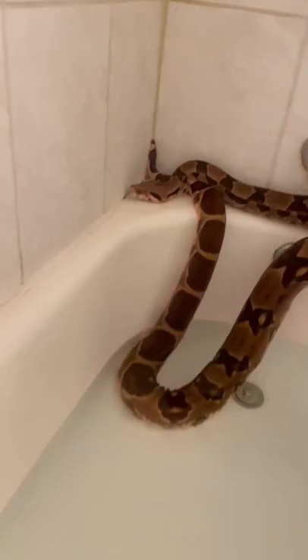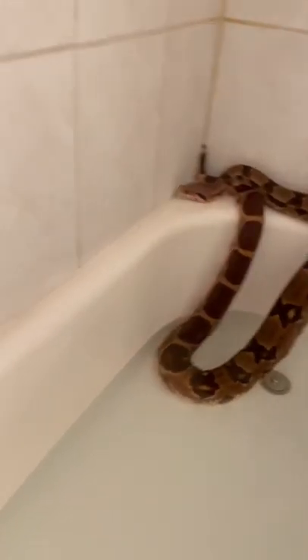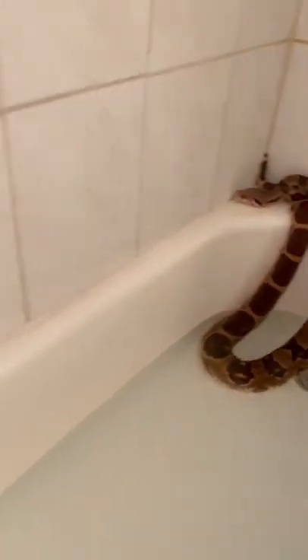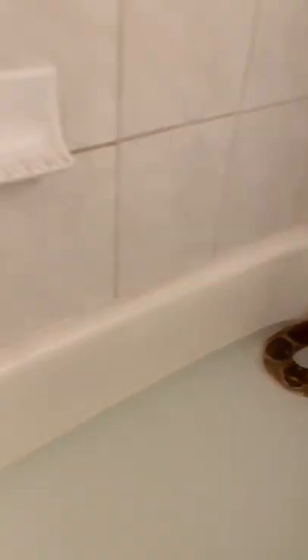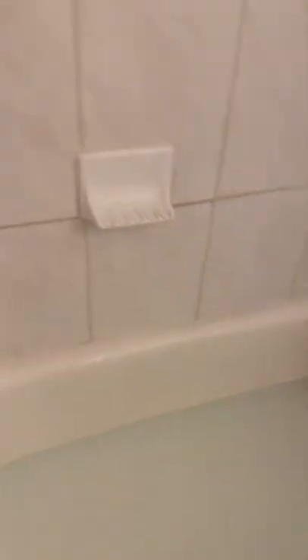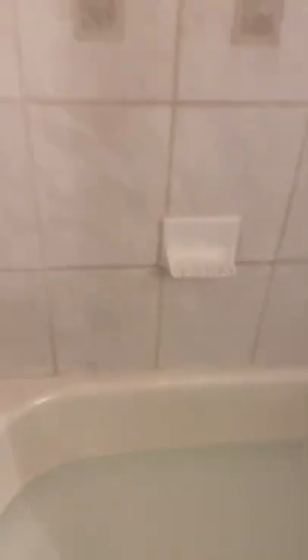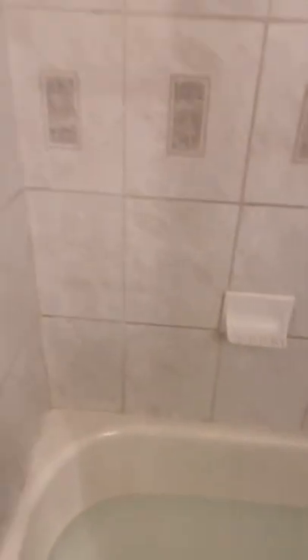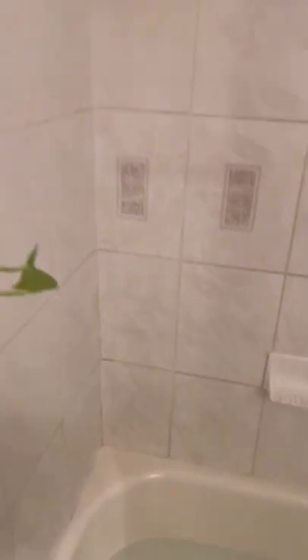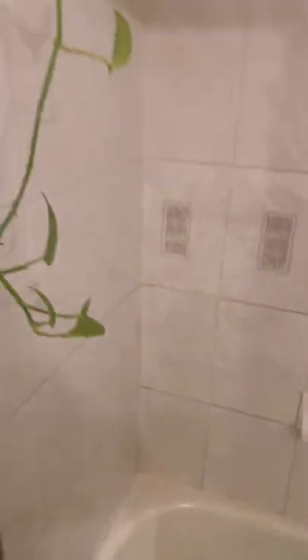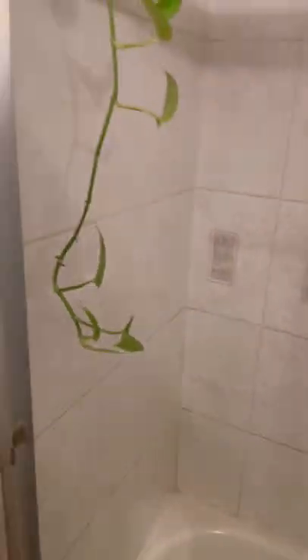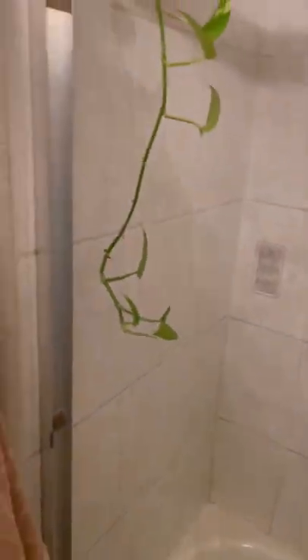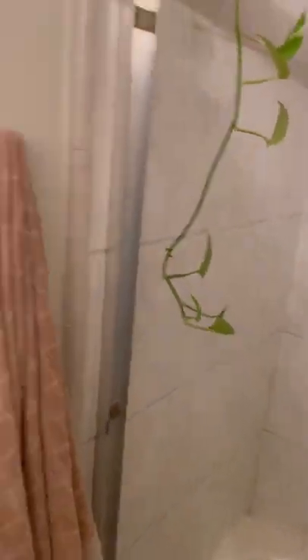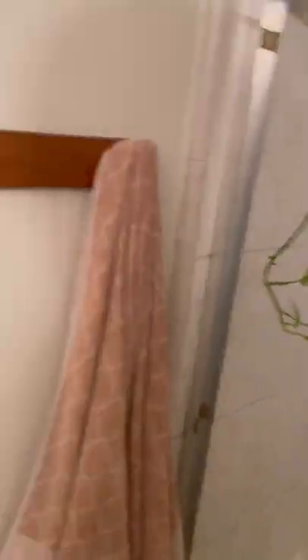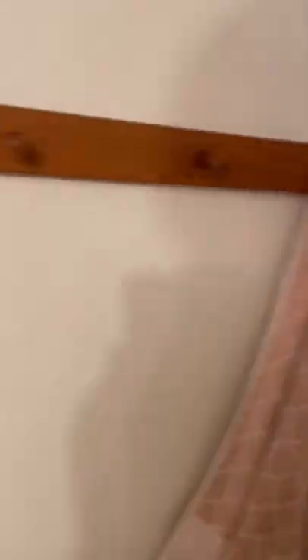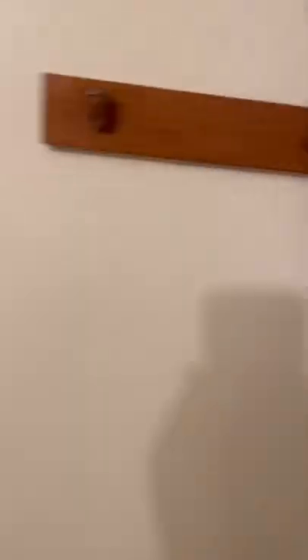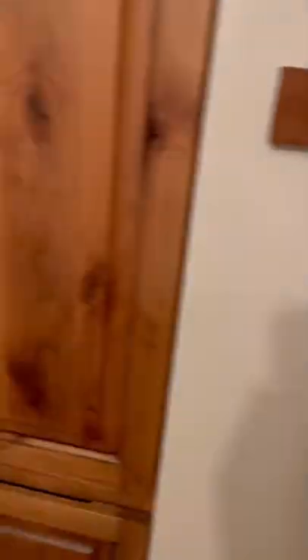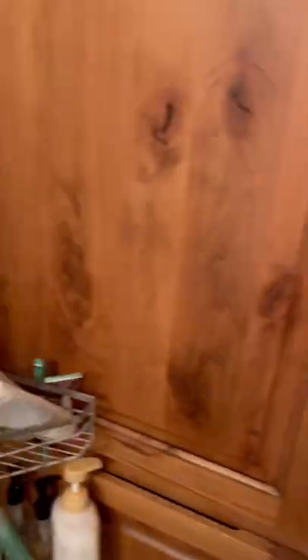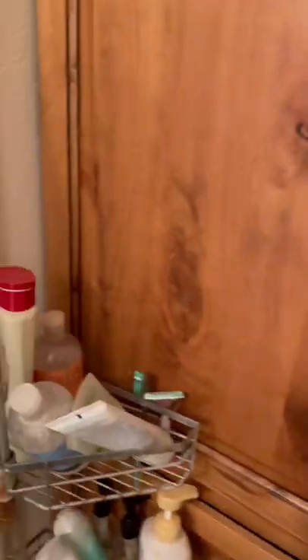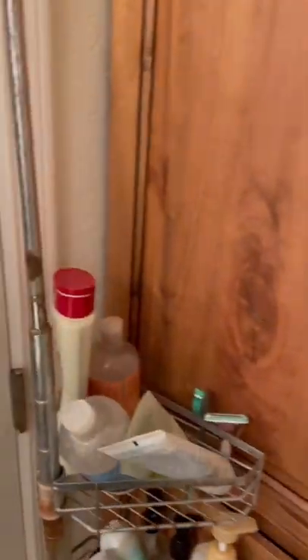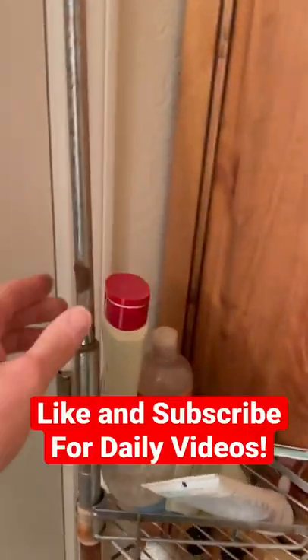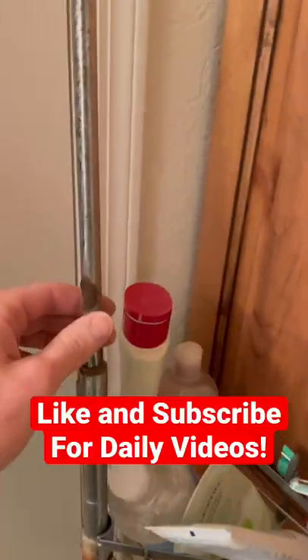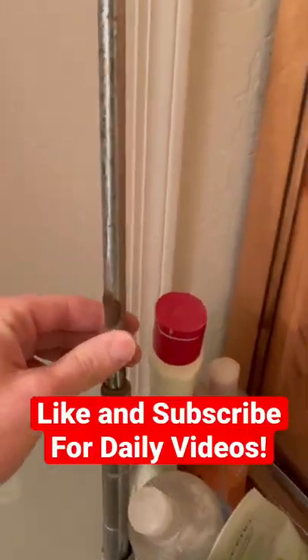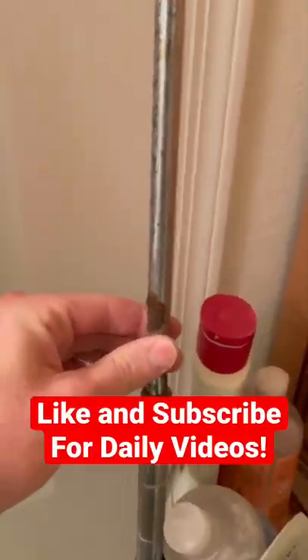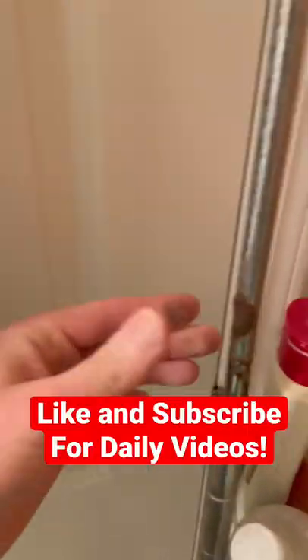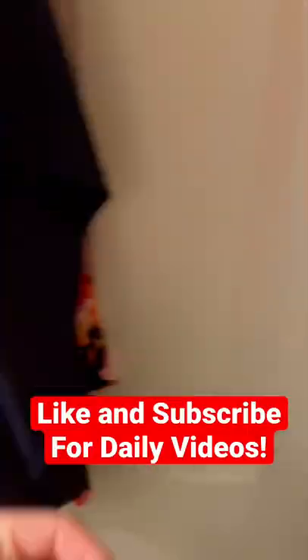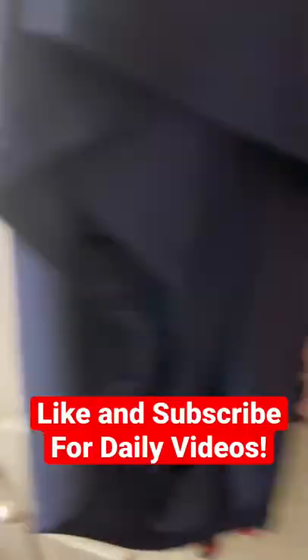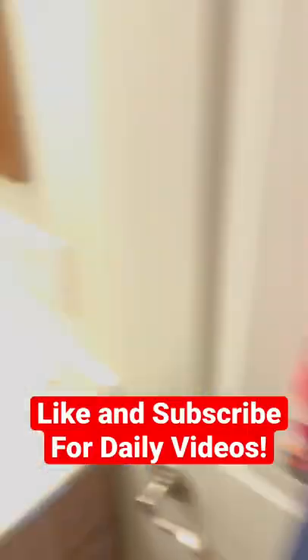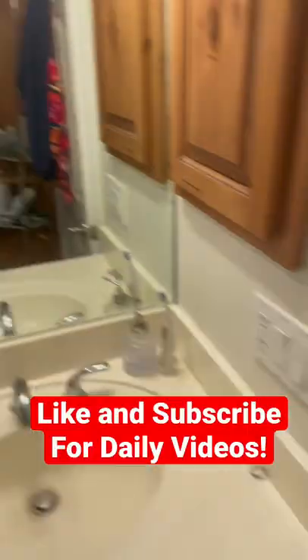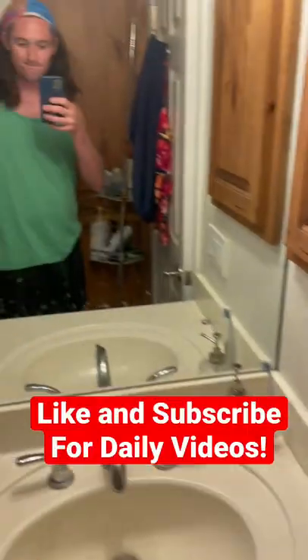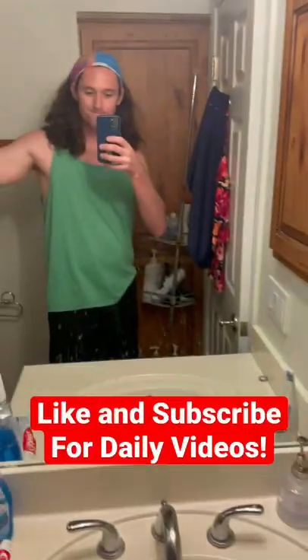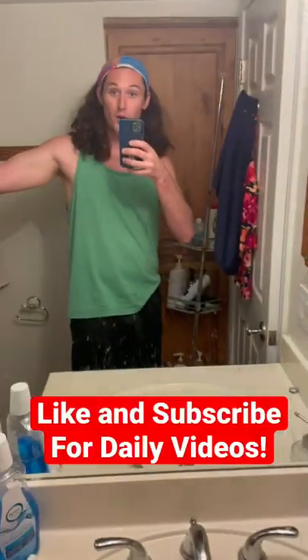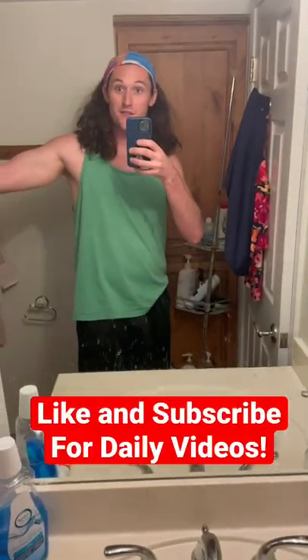But anyway, what the hell, Bath & Body Works? I thought stainless steel wasn't supposed to rust. What gives?